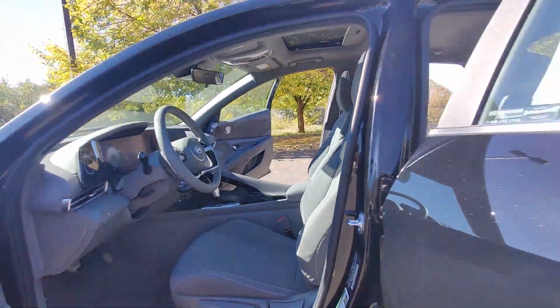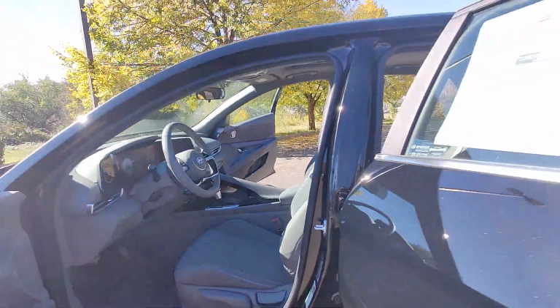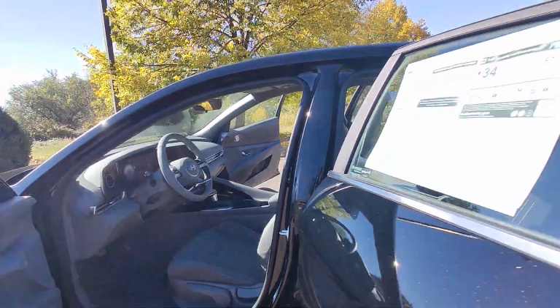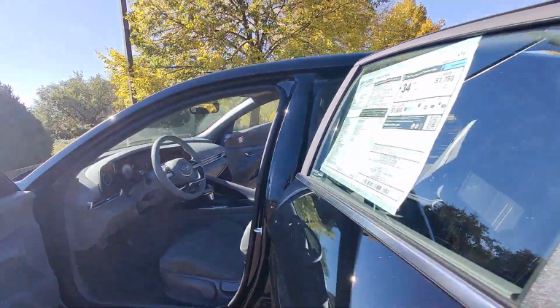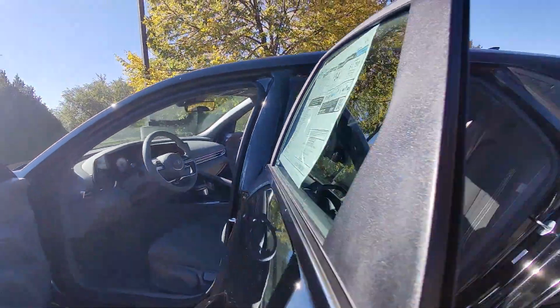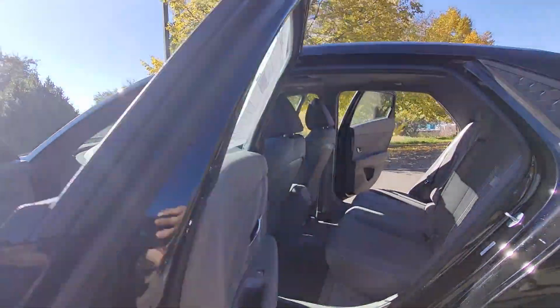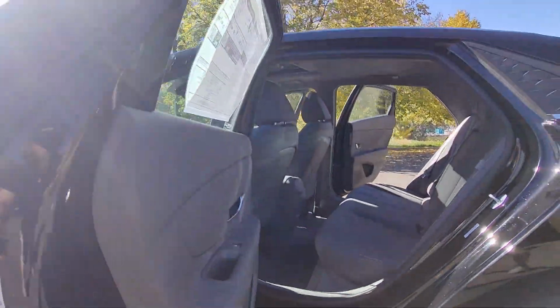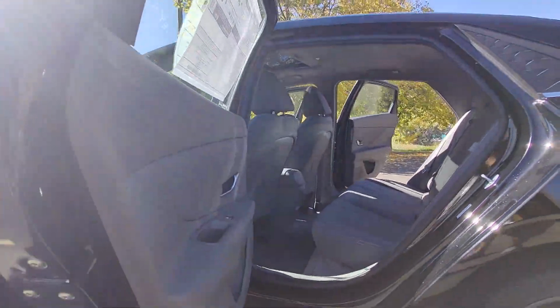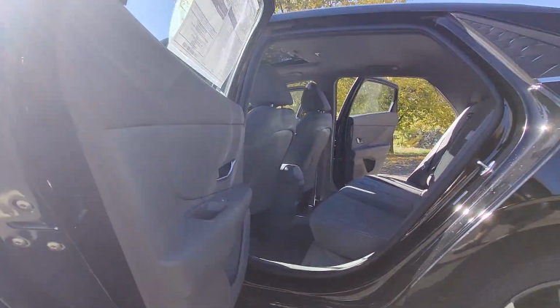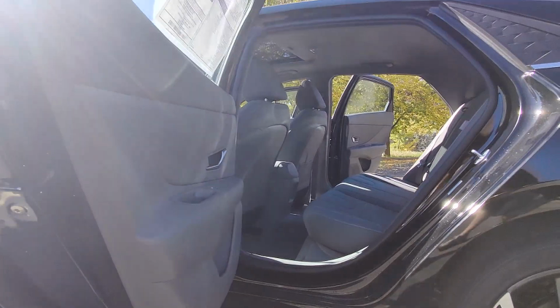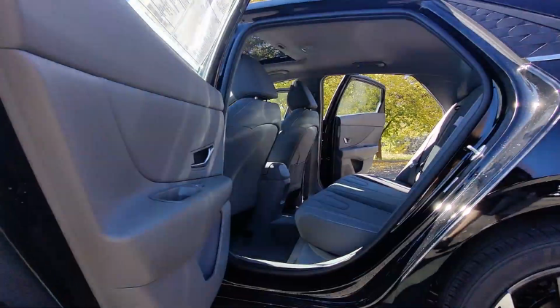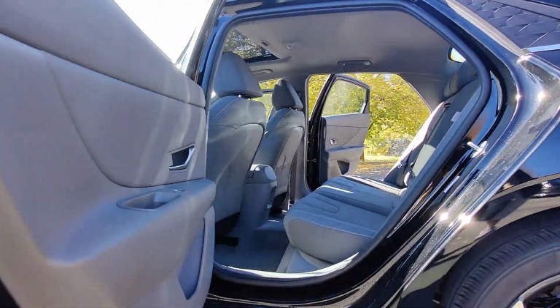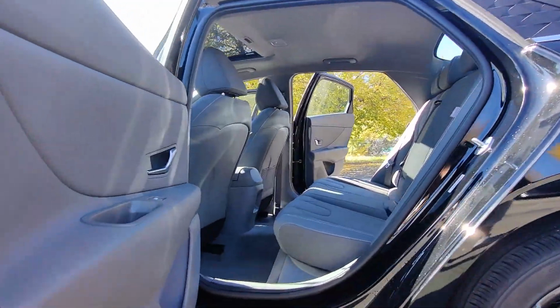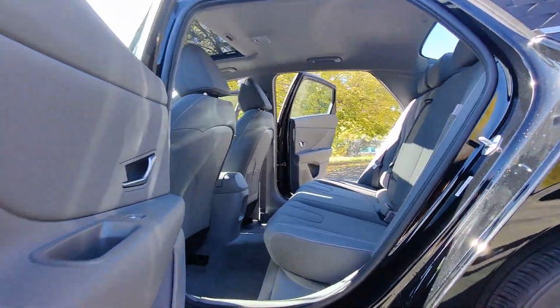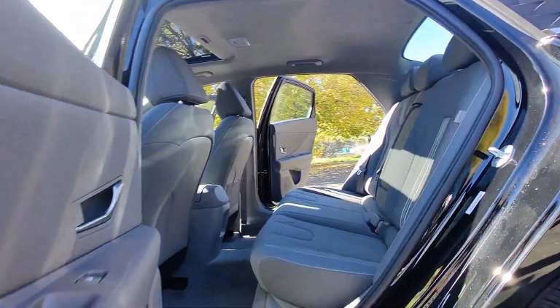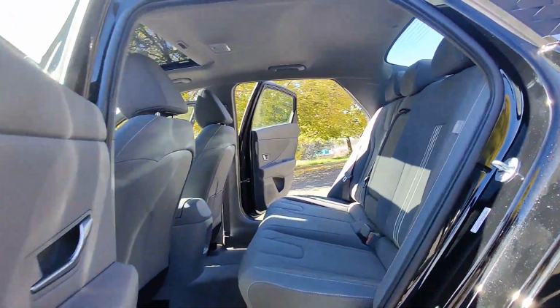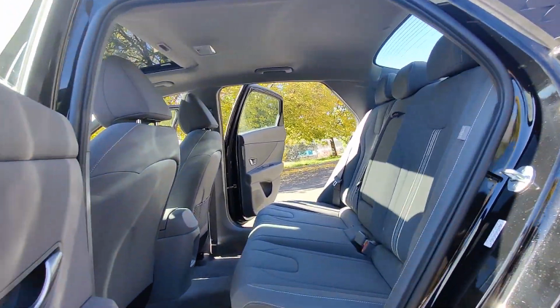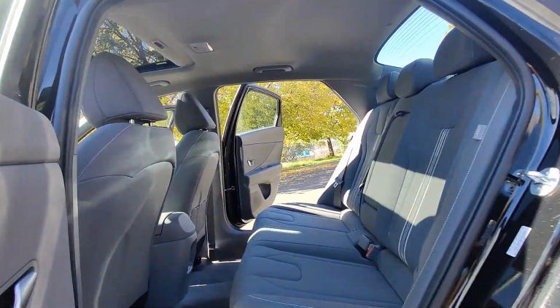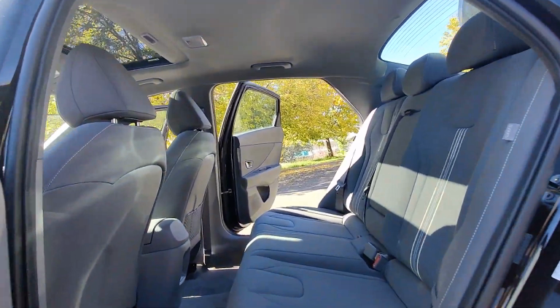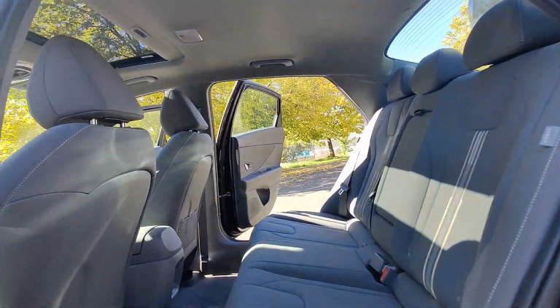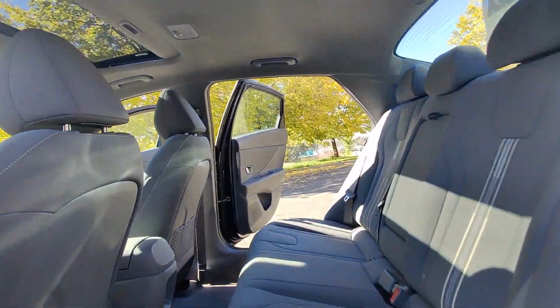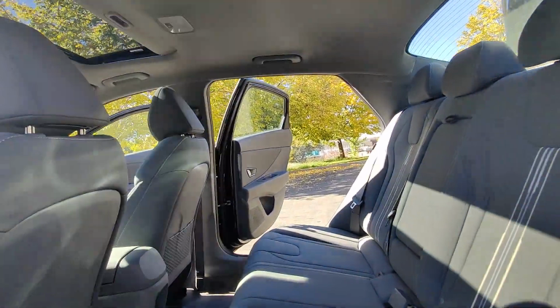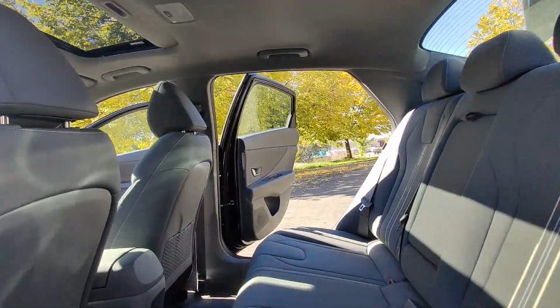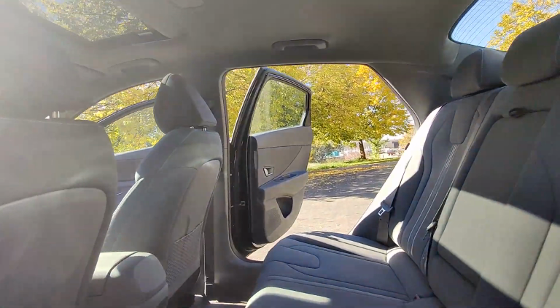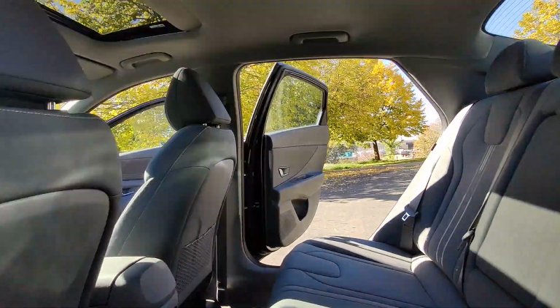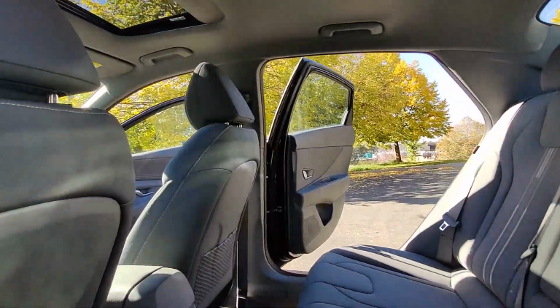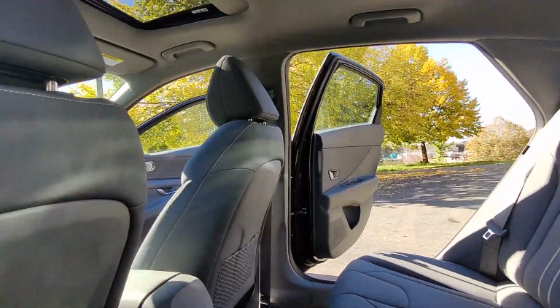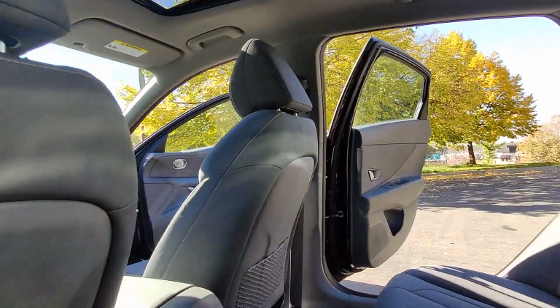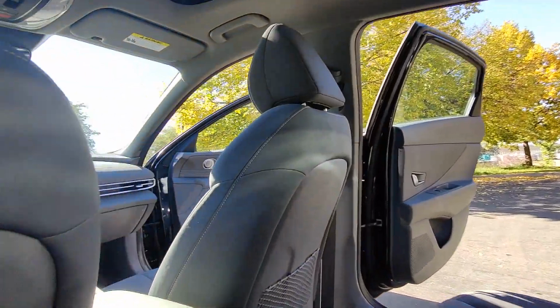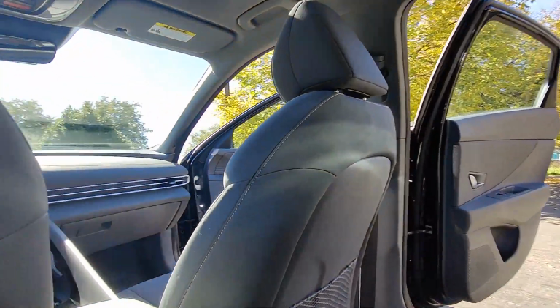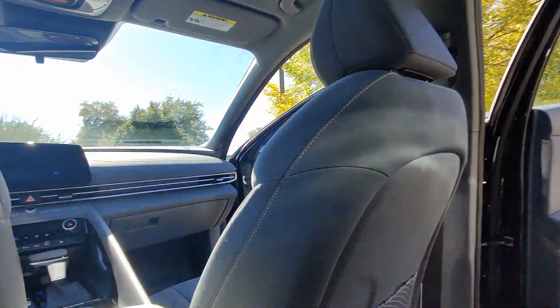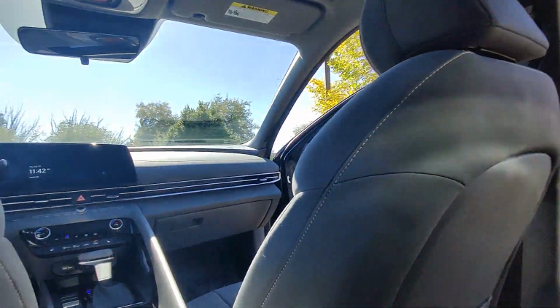Navigation system, satellite radio, backup camera, heated mirrors, sunroof.